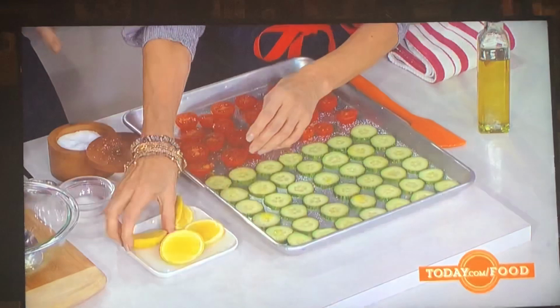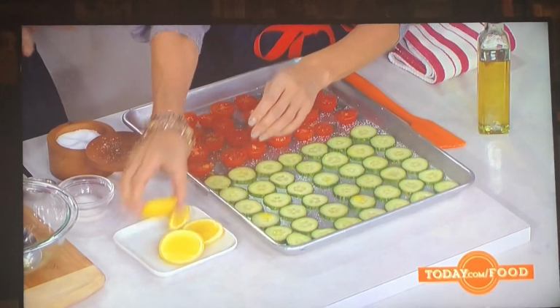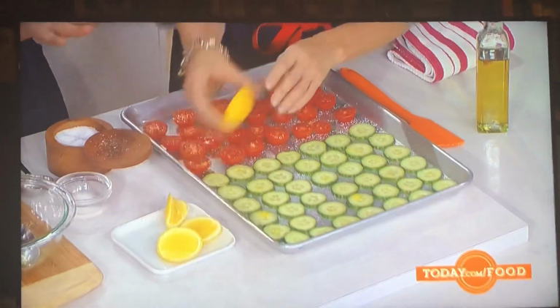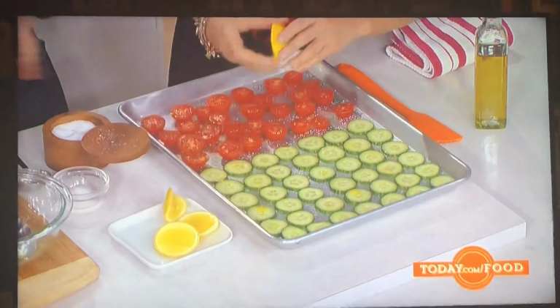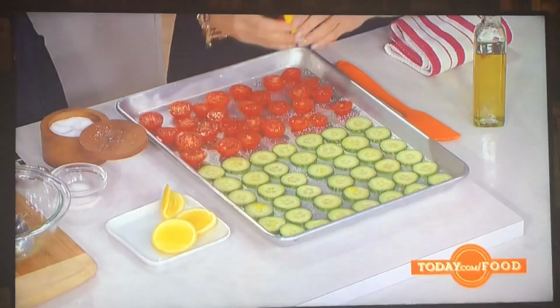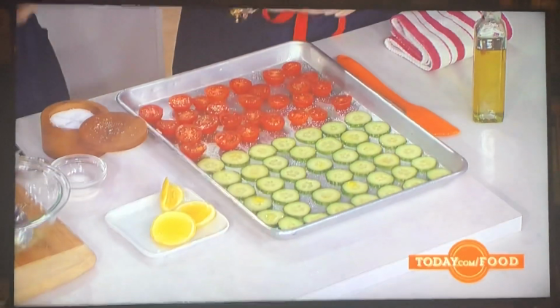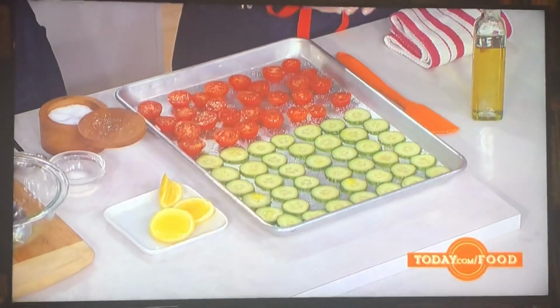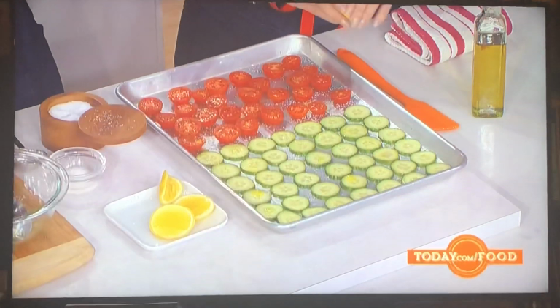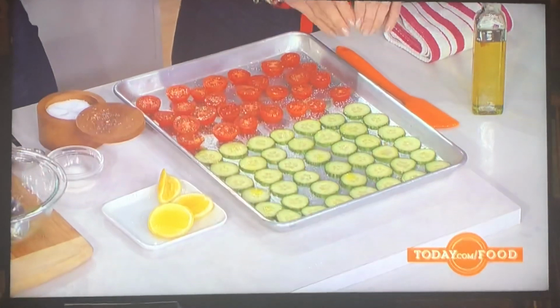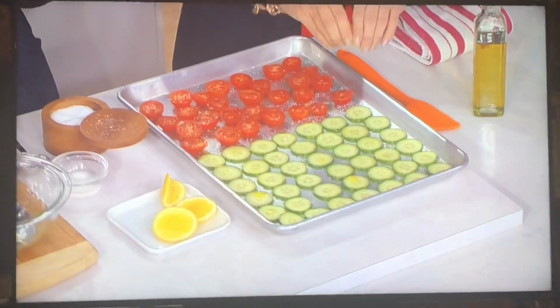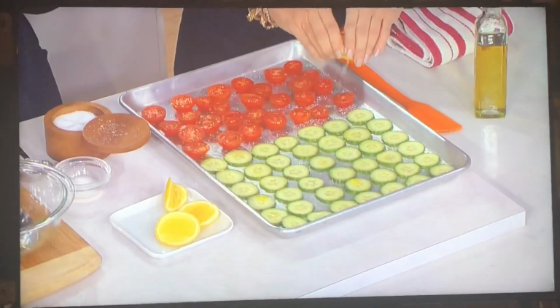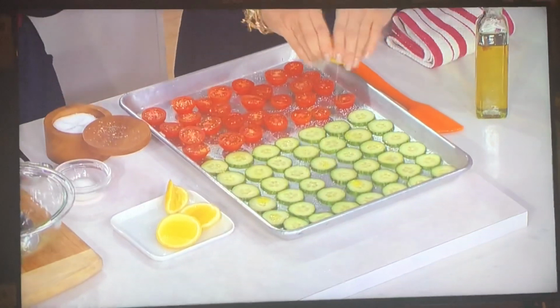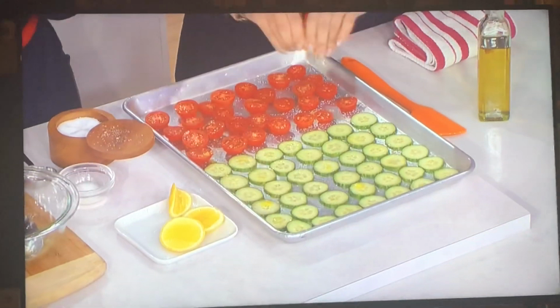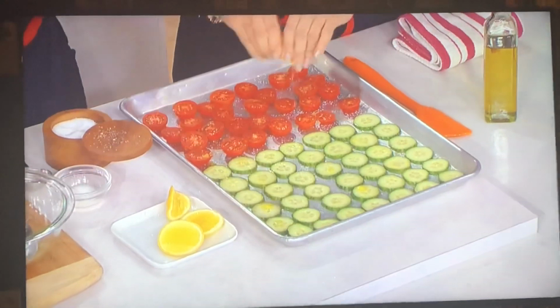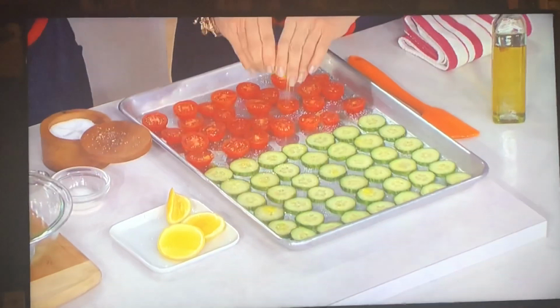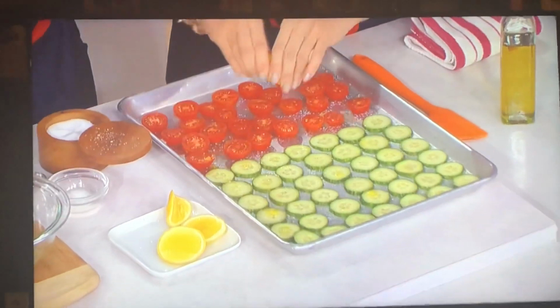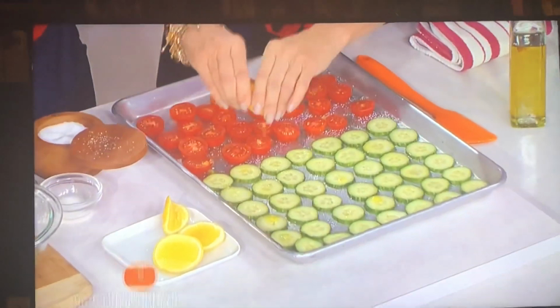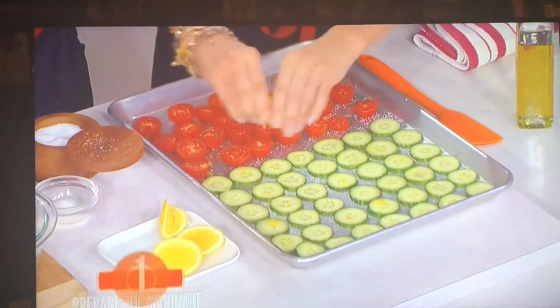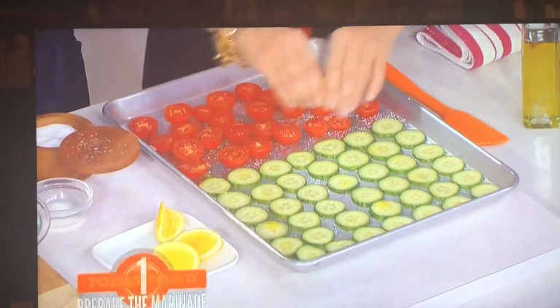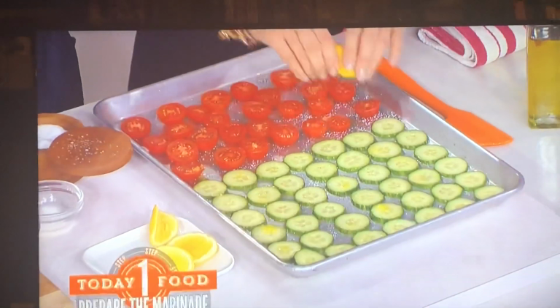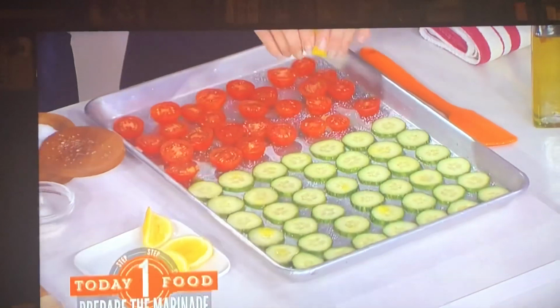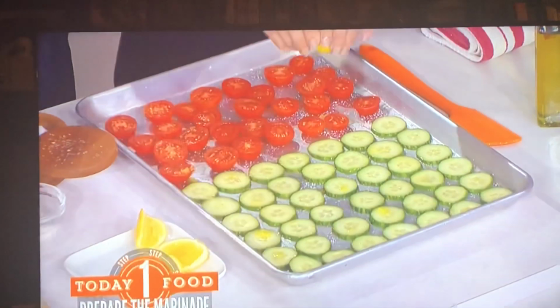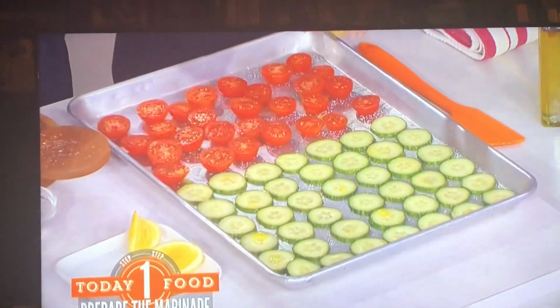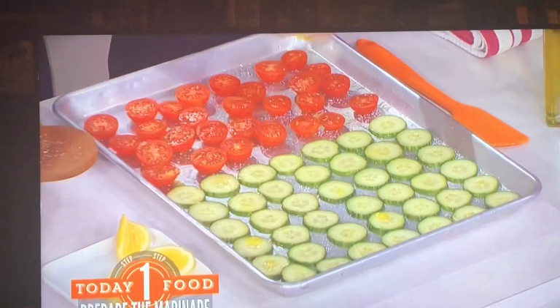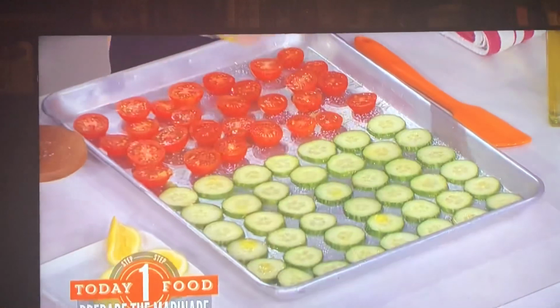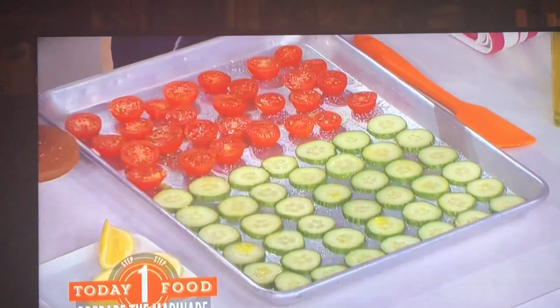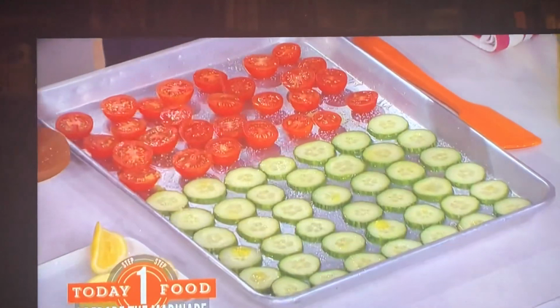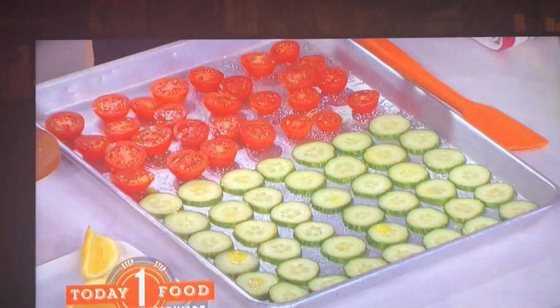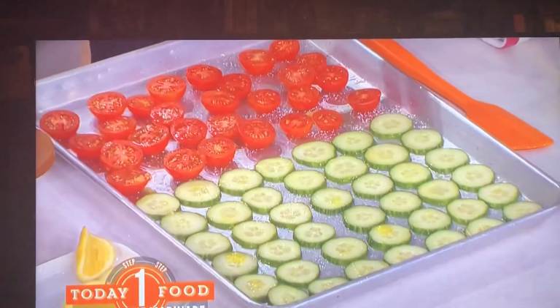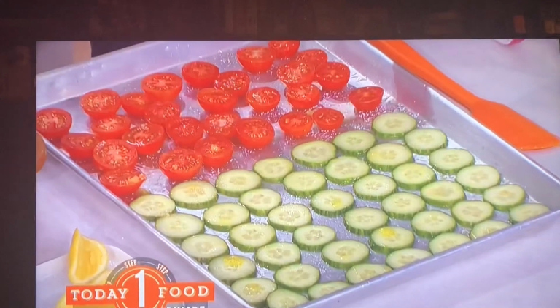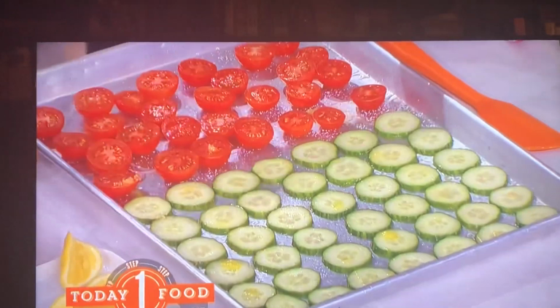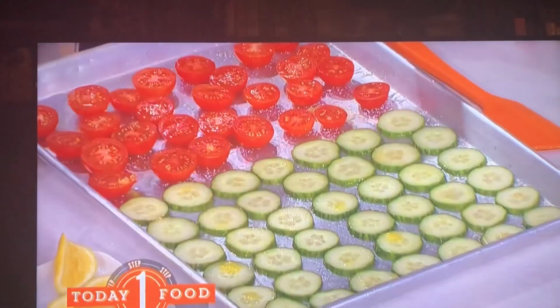Just slice tomatoes and cucumbers for that. So are you going to eat those like that? Yes. Let them hang out a little bit.